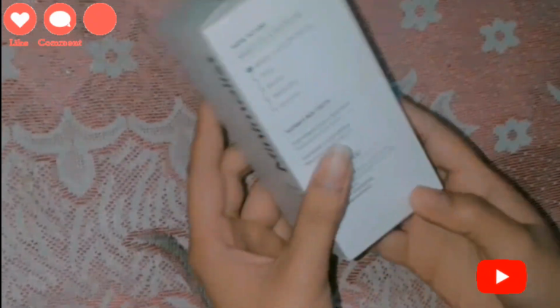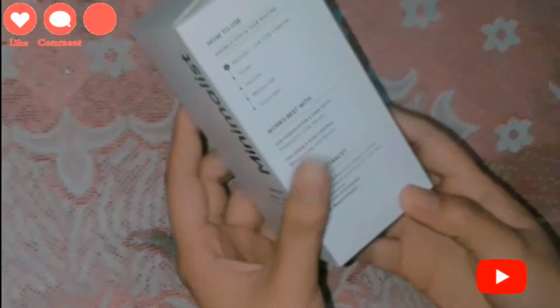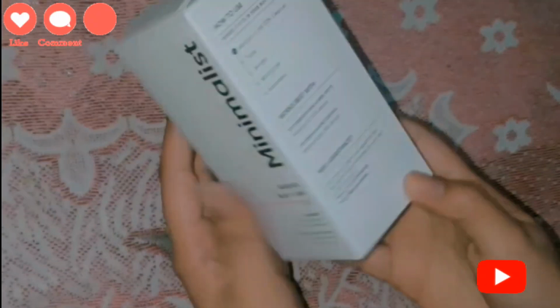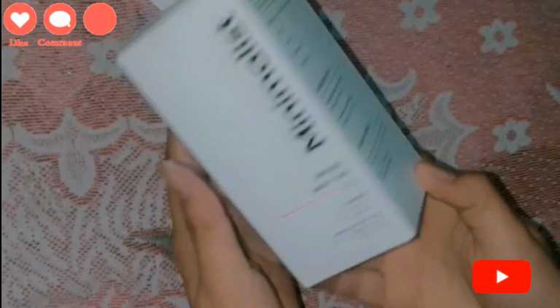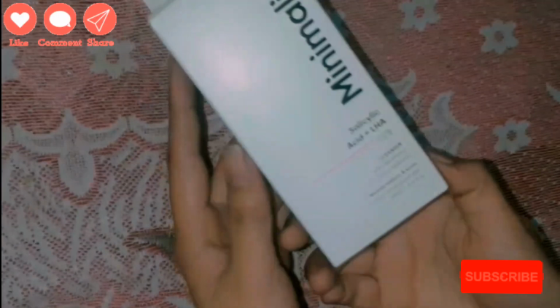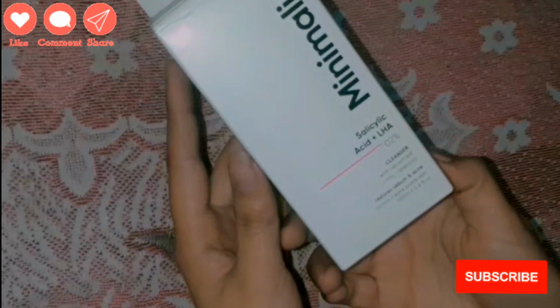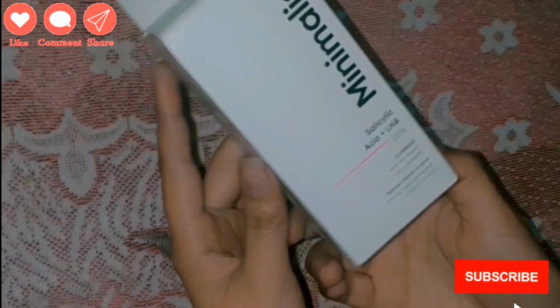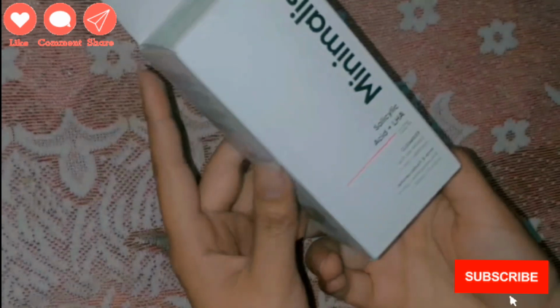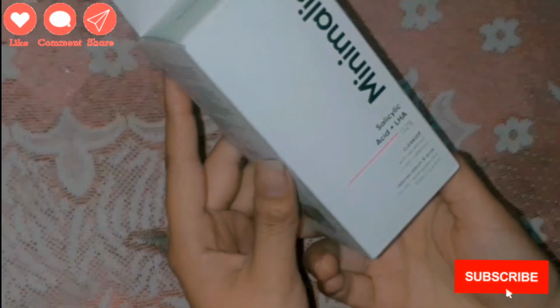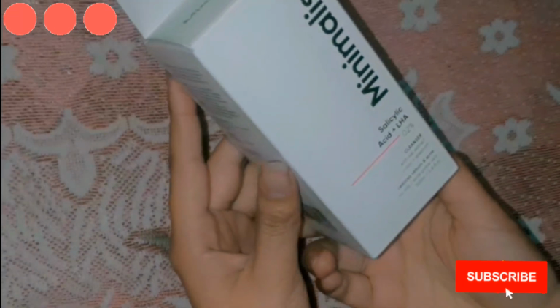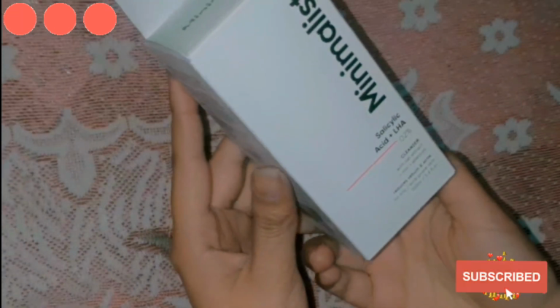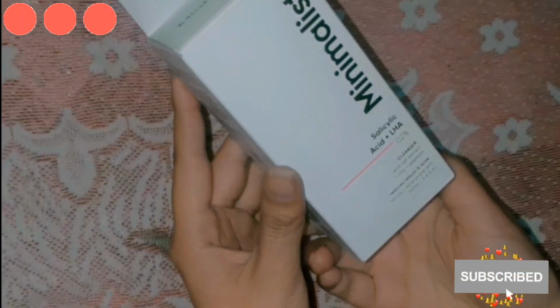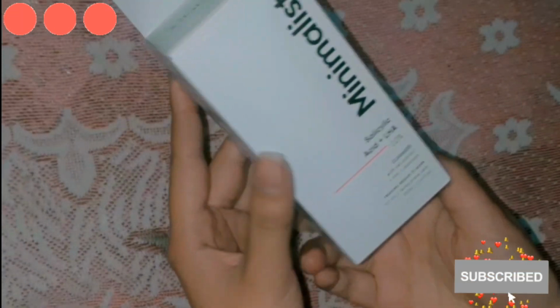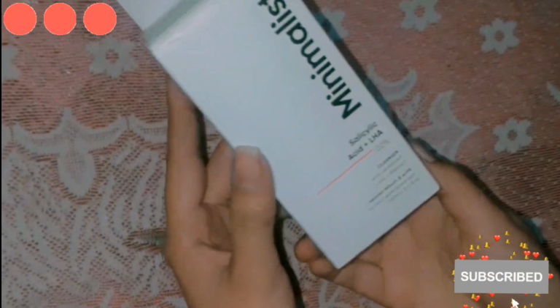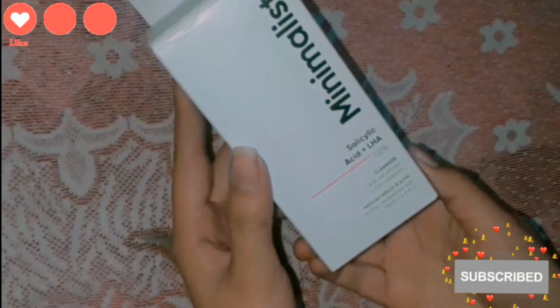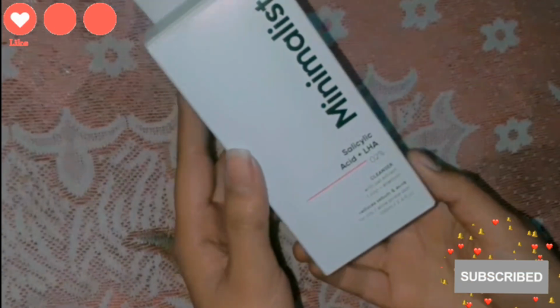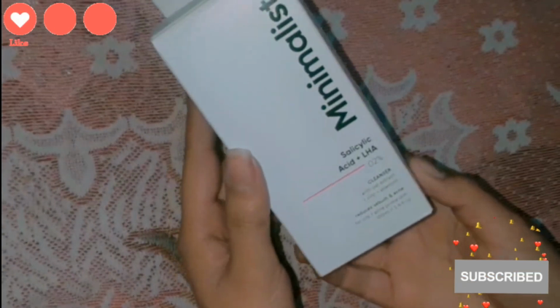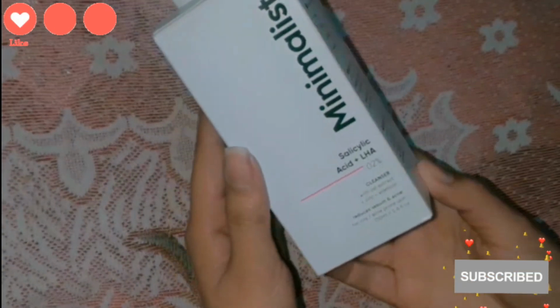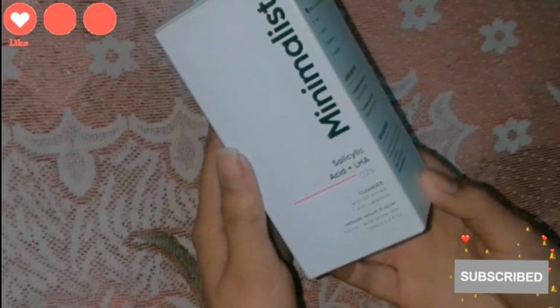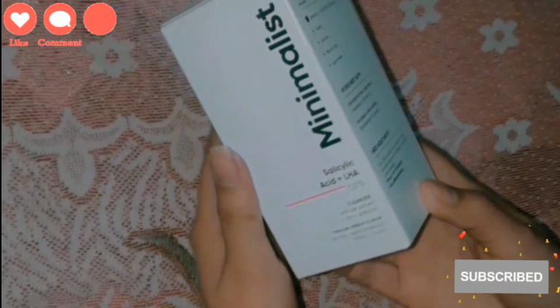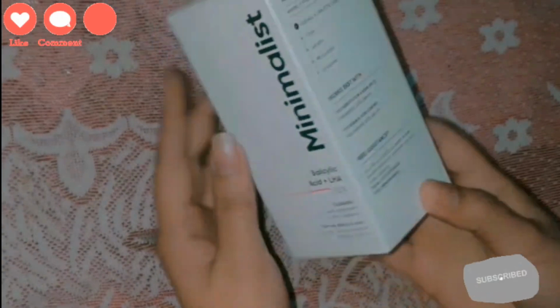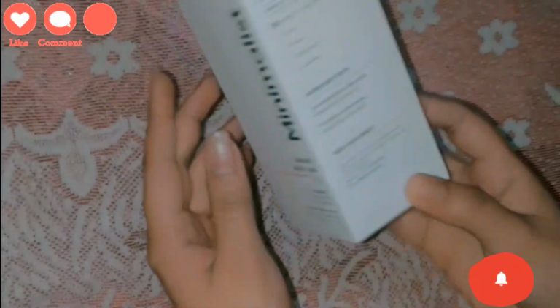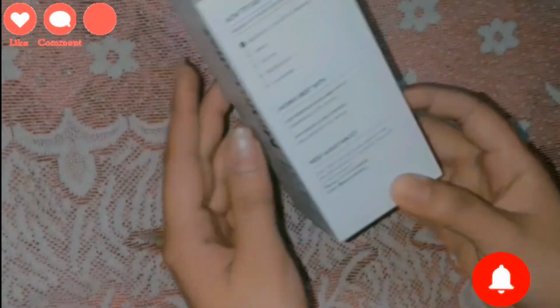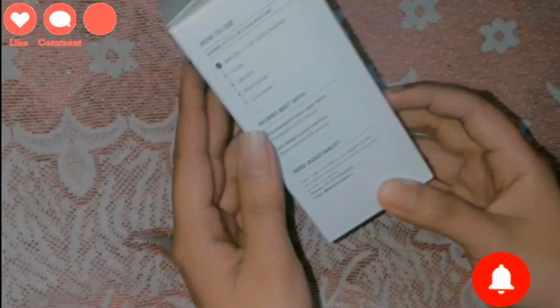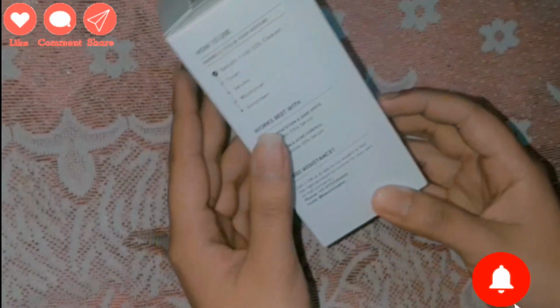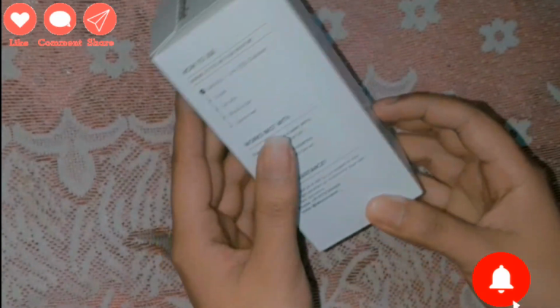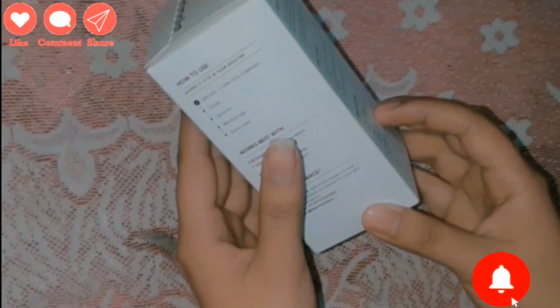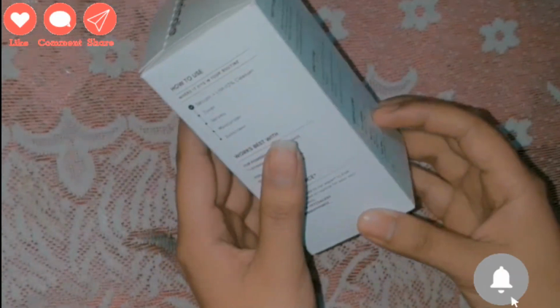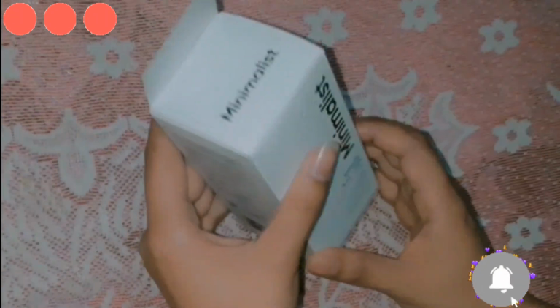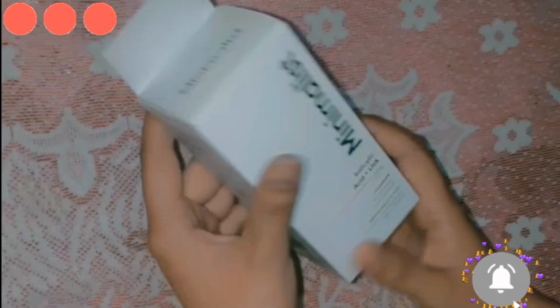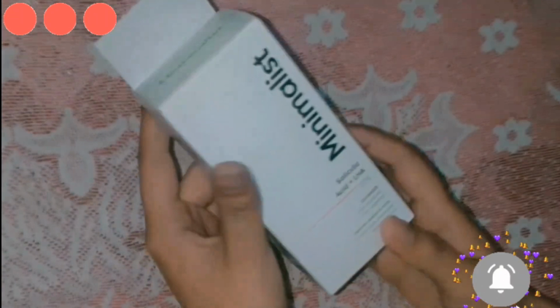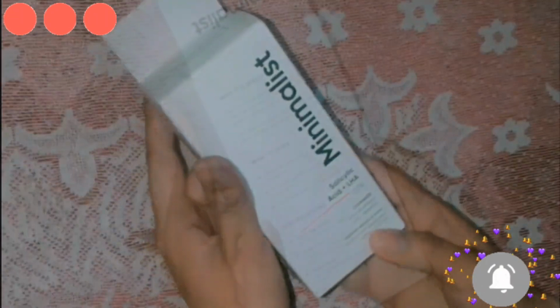You can see the packaging — it comes with double packaging, which I will show you now.